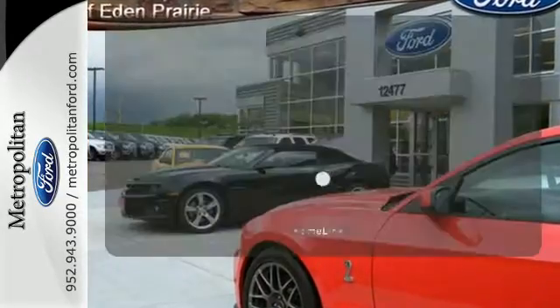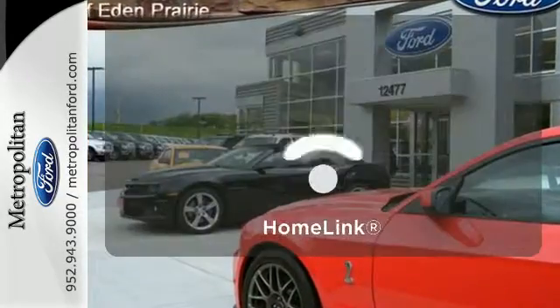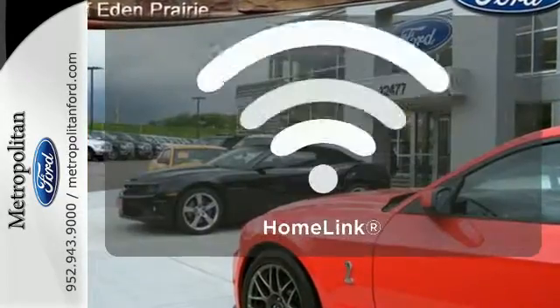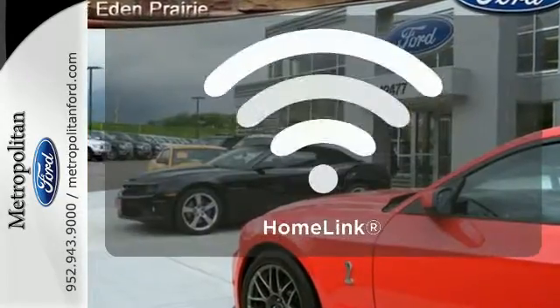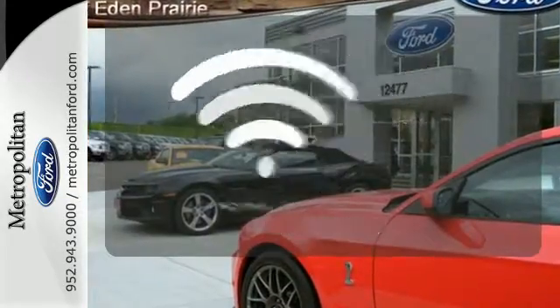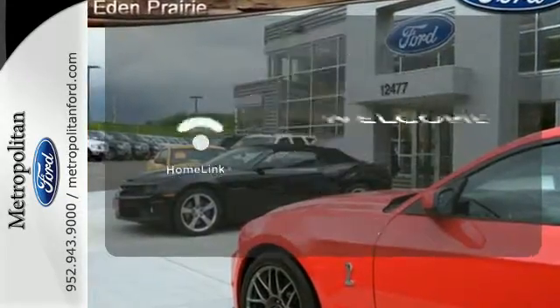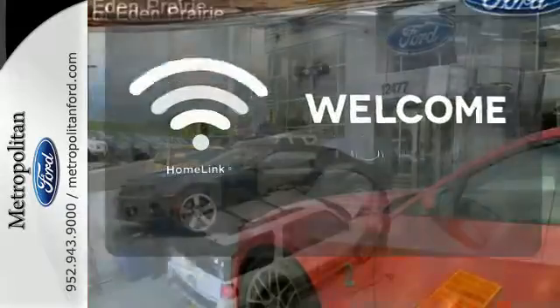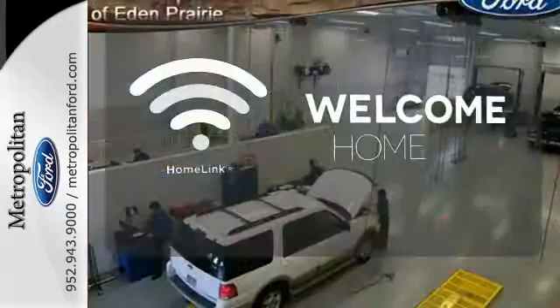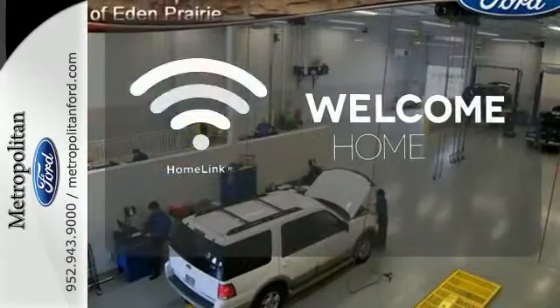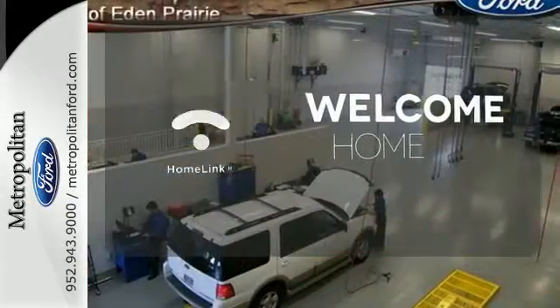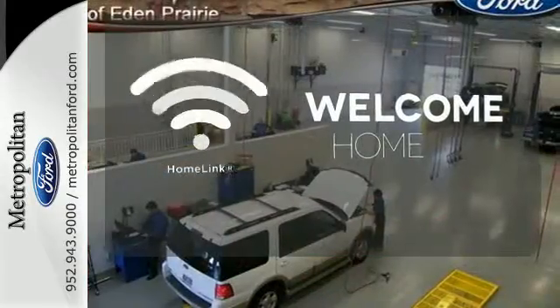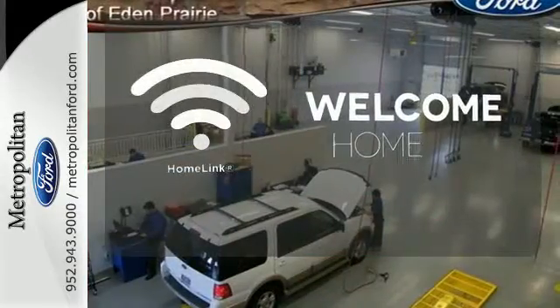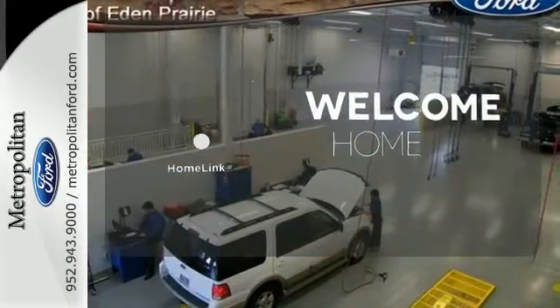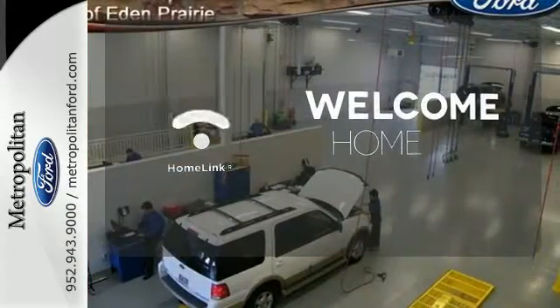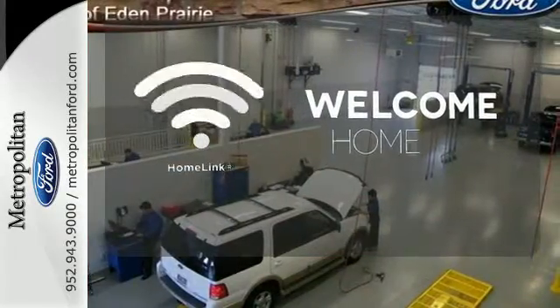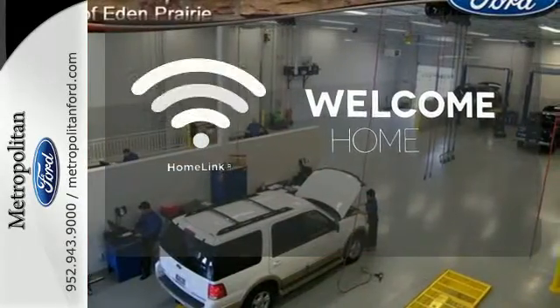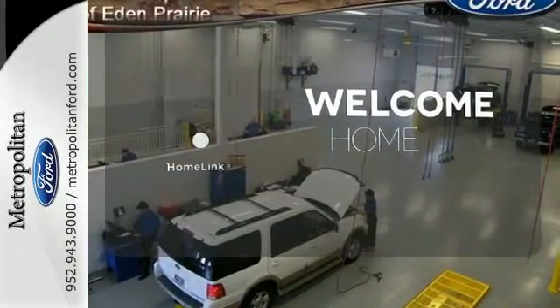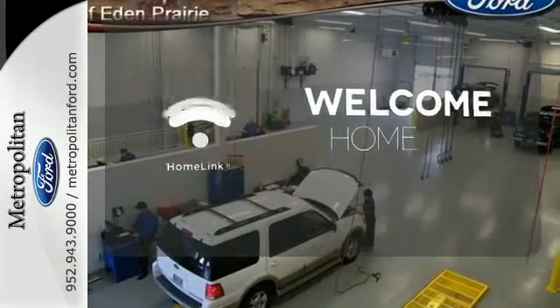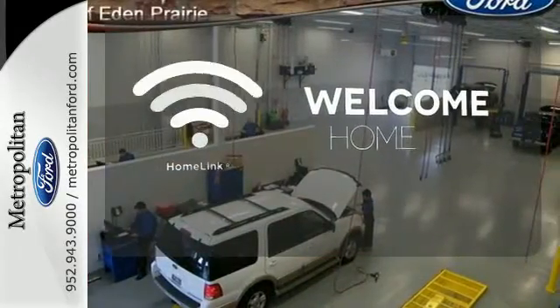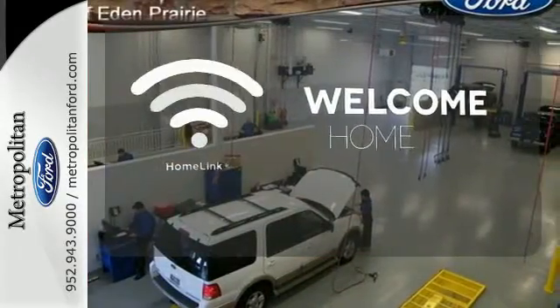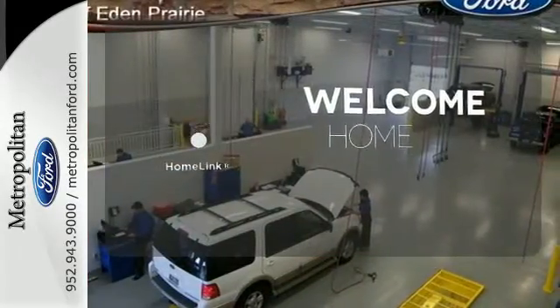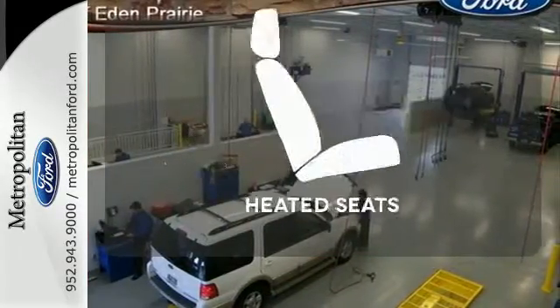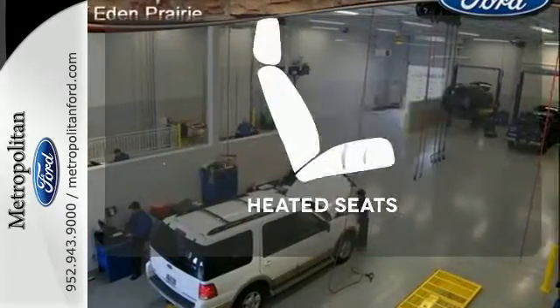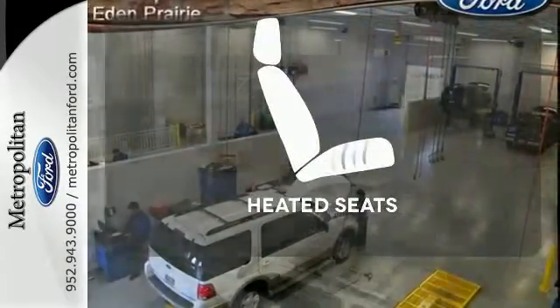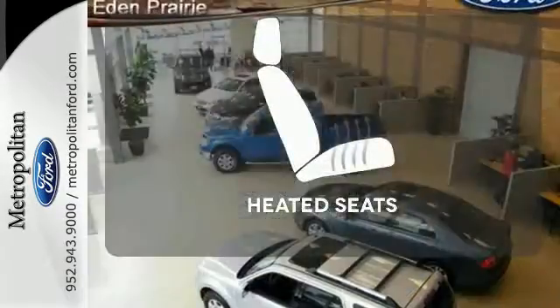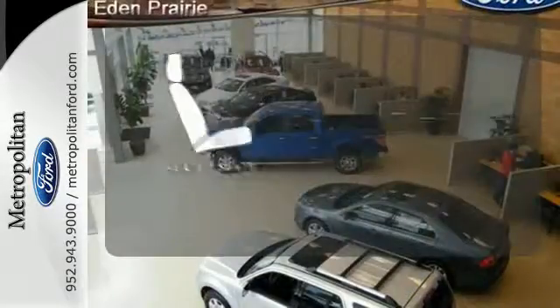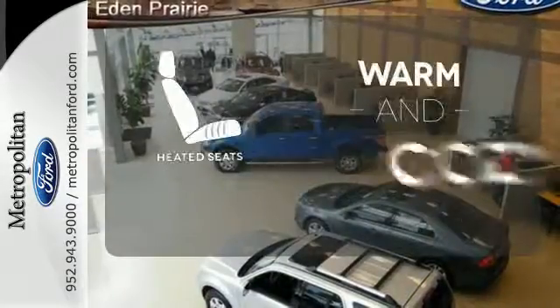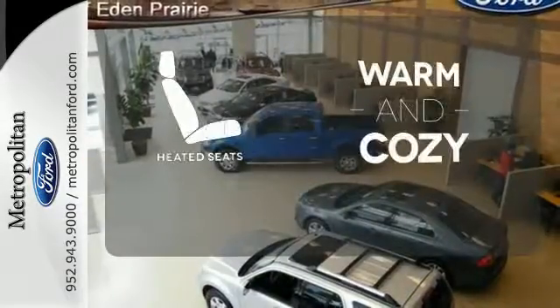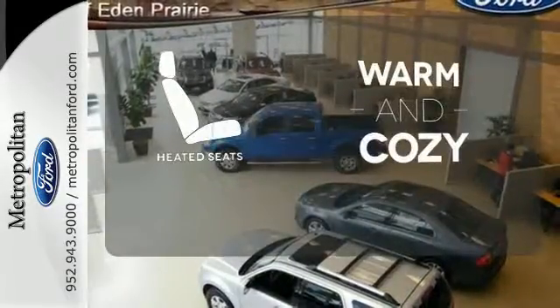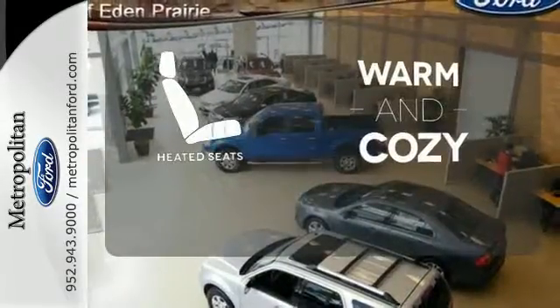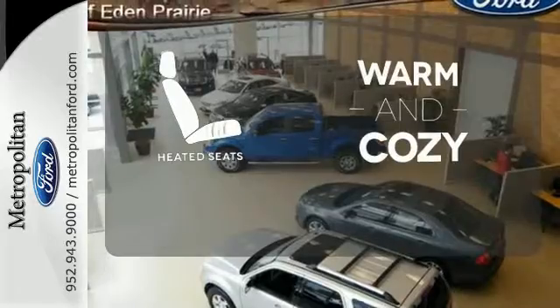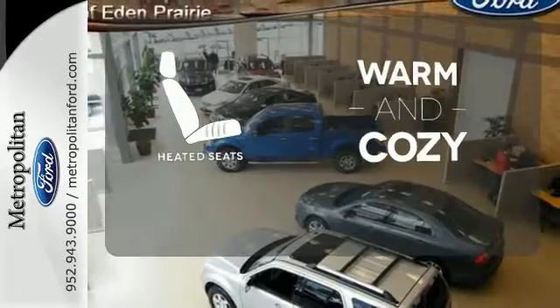Program garage door openers, gates, and lighting systems with HomeLink. Wrap yourself in the comfort of heated seats.